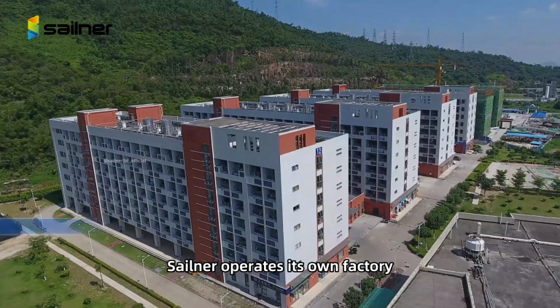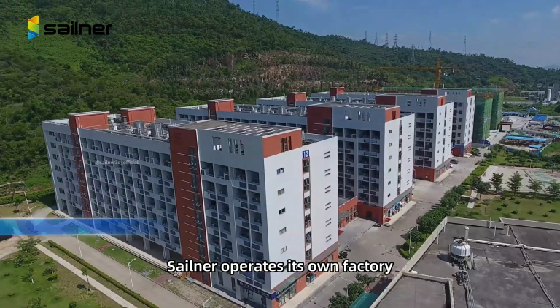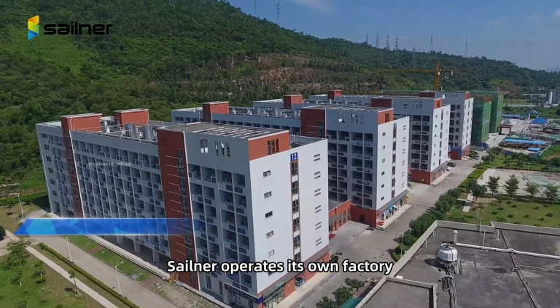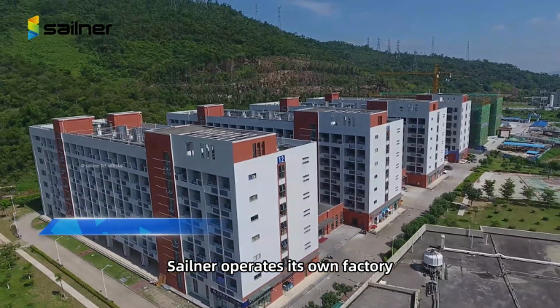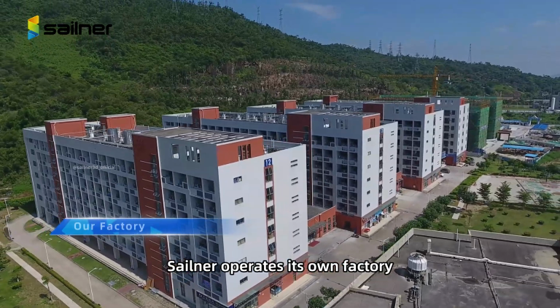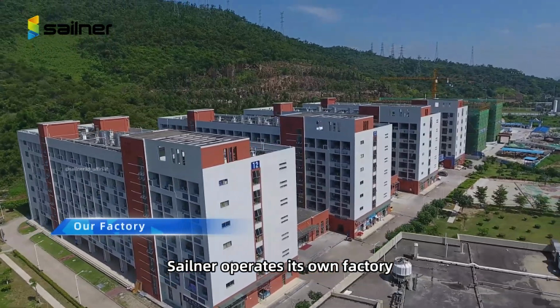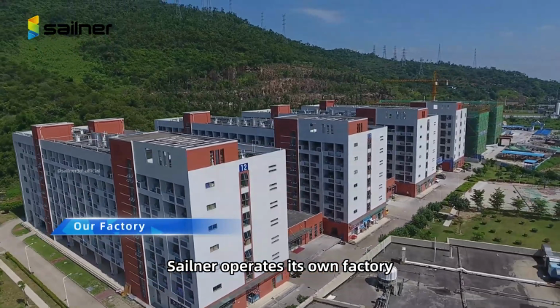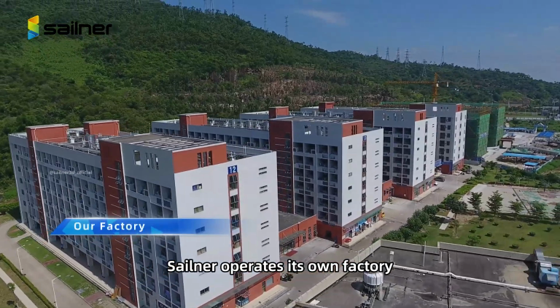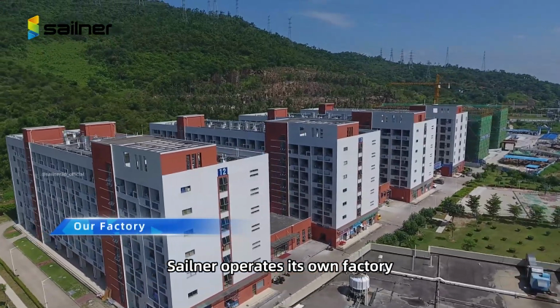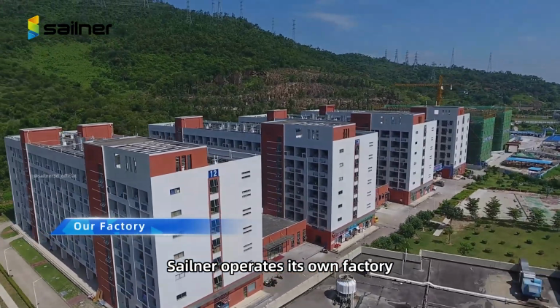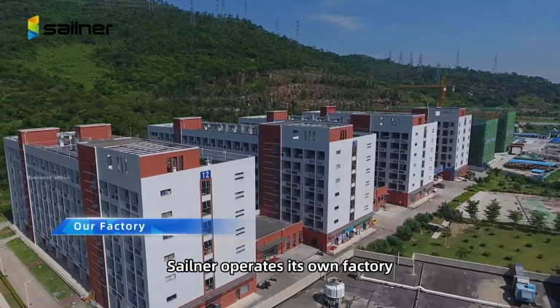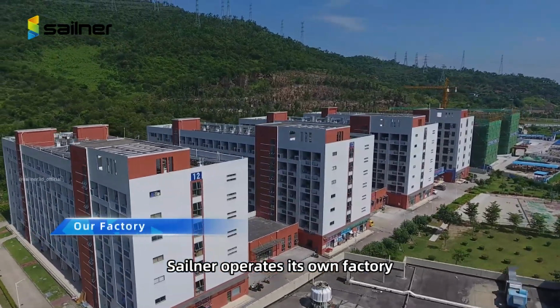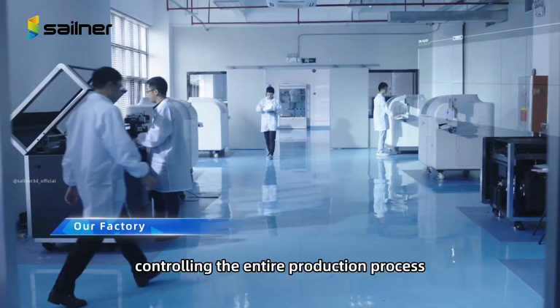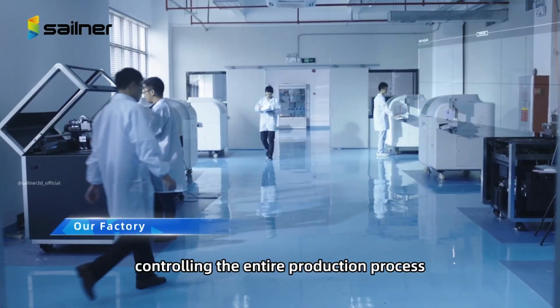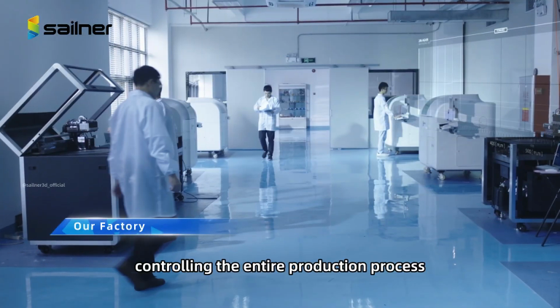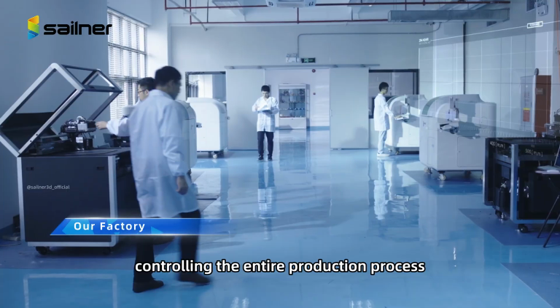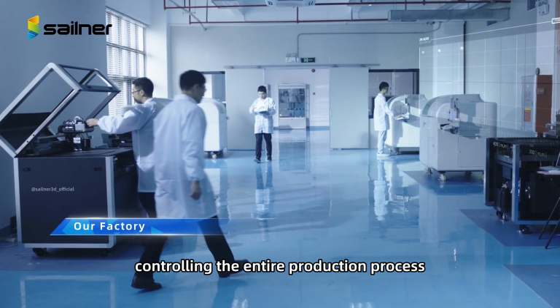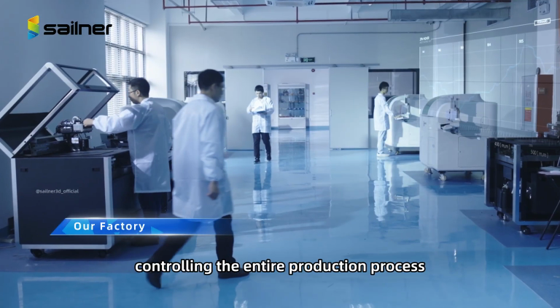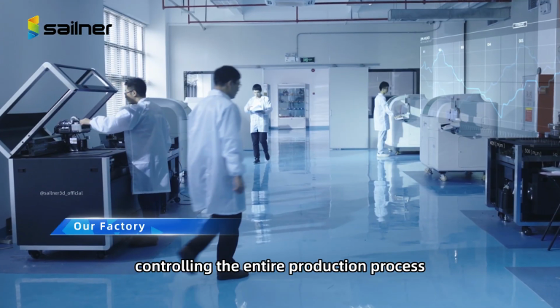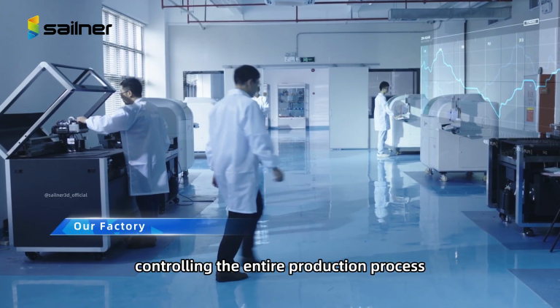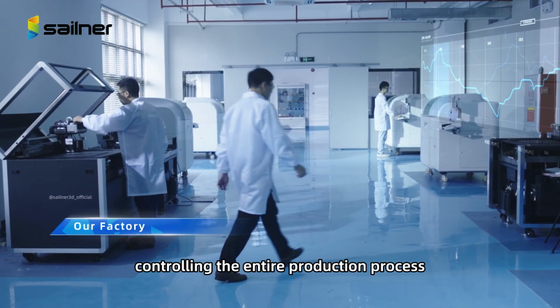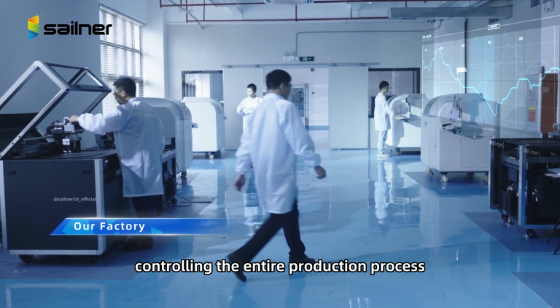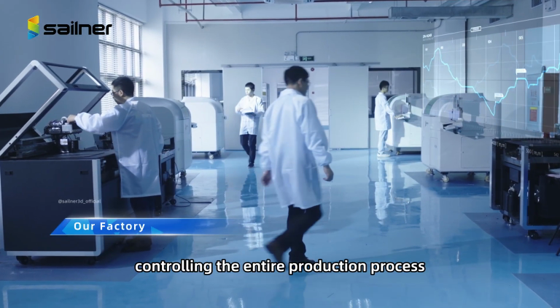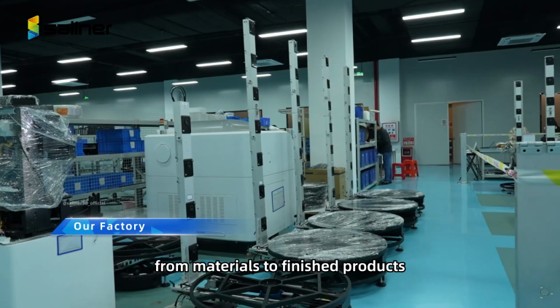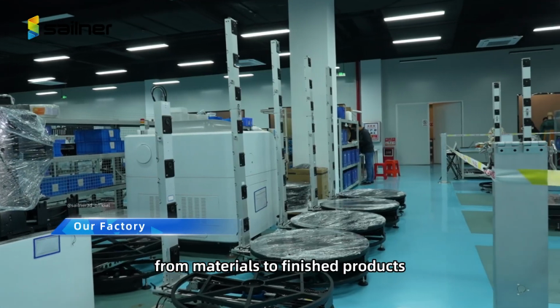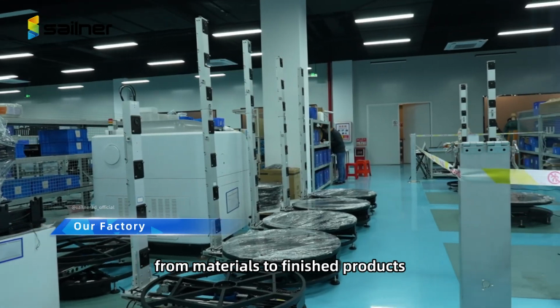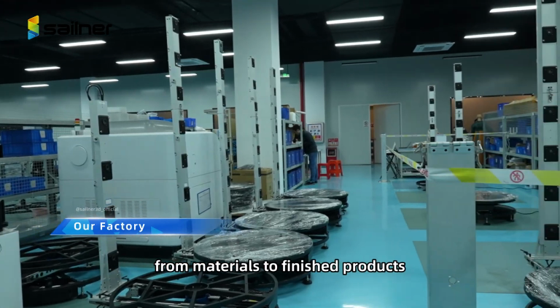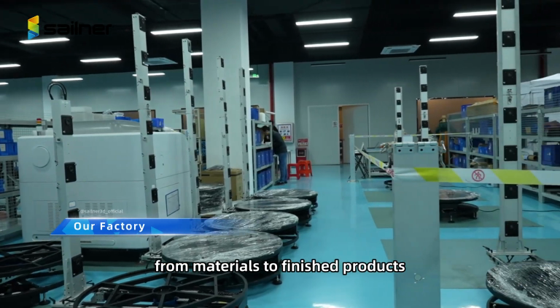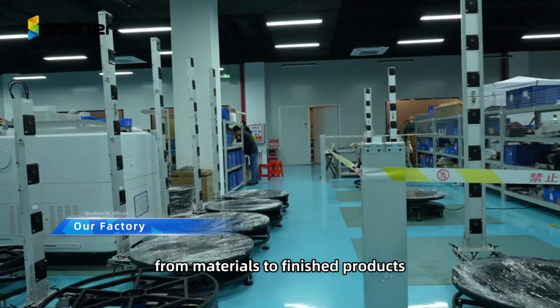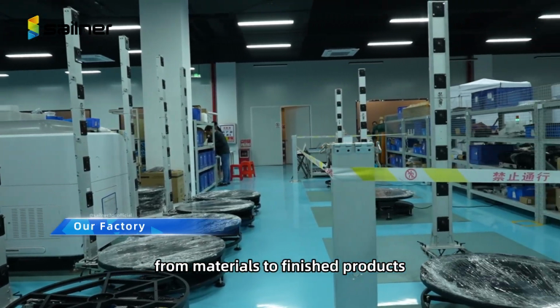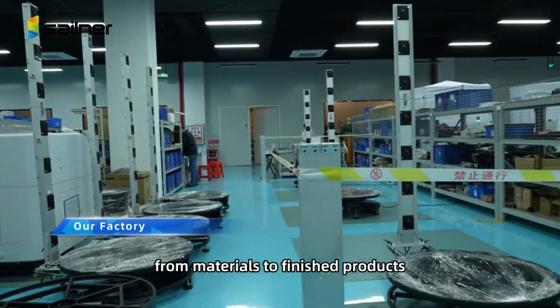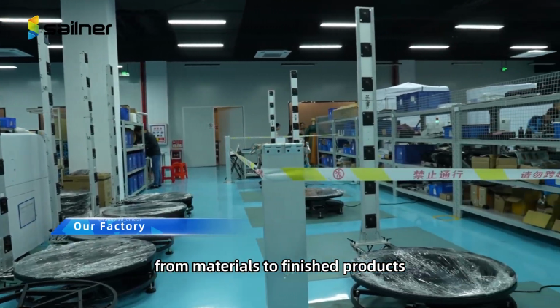Sailner operates its own factory, controlling the entire production process from materials to finished products.